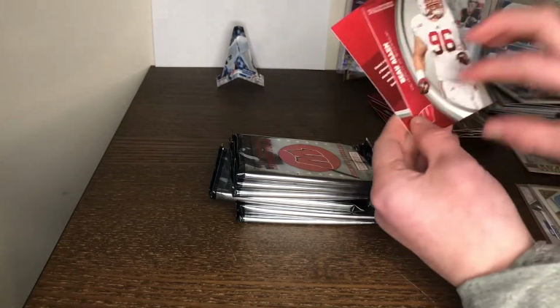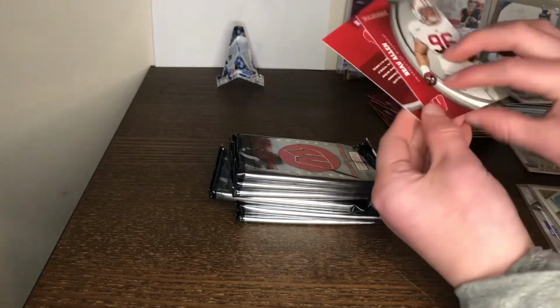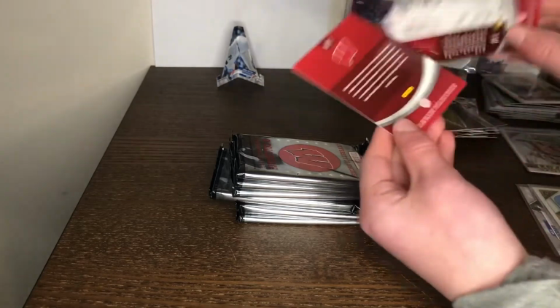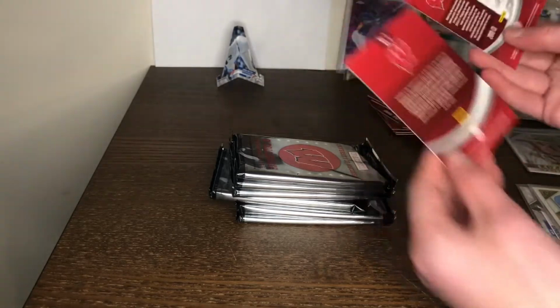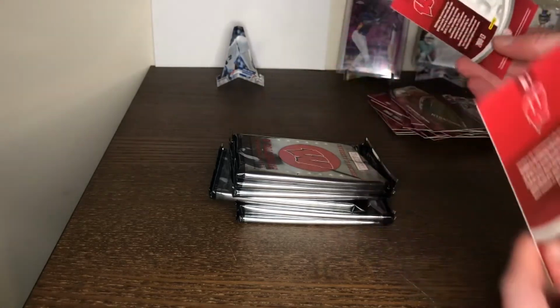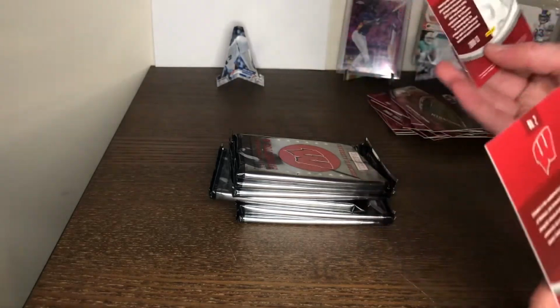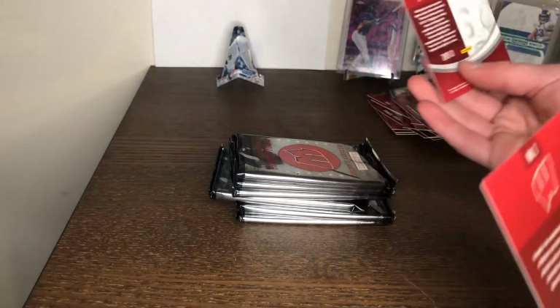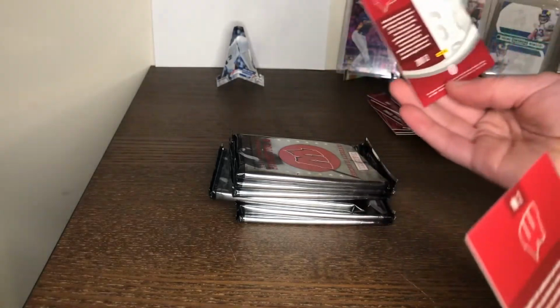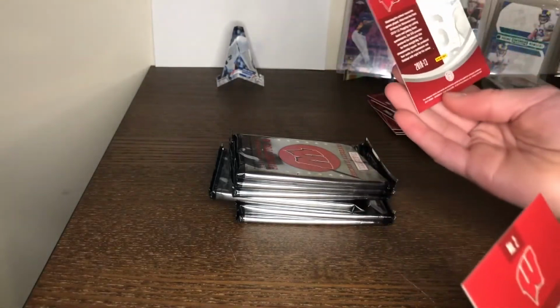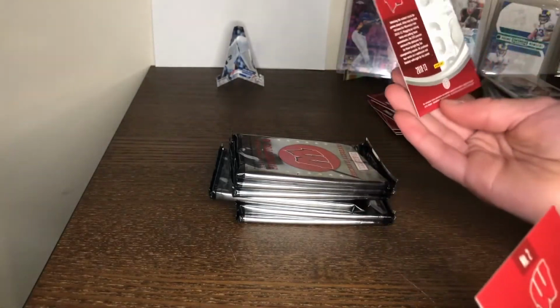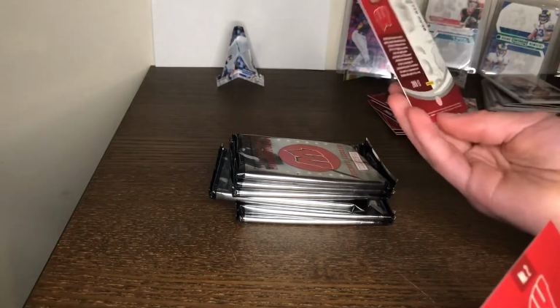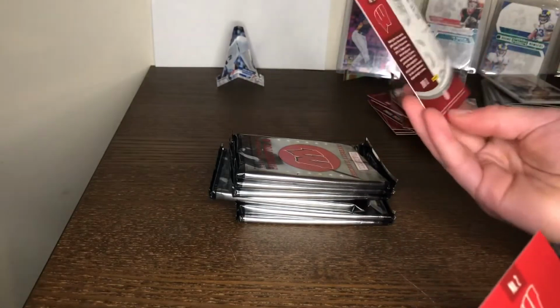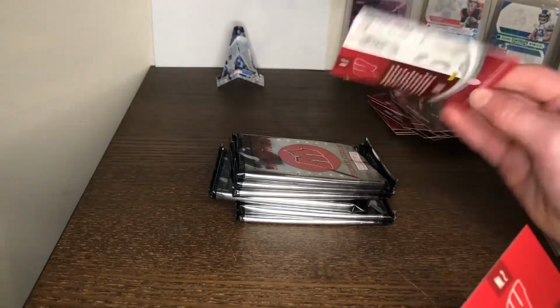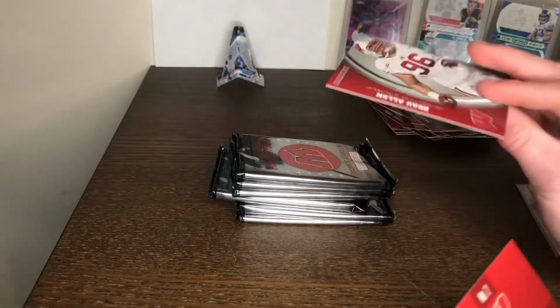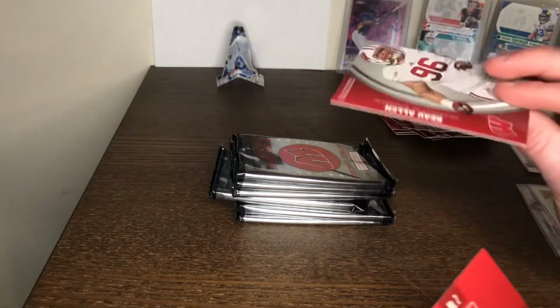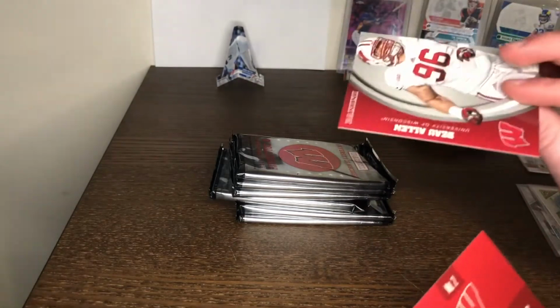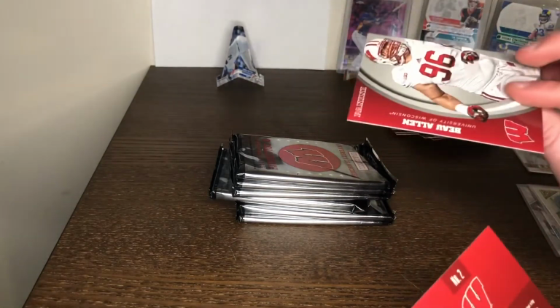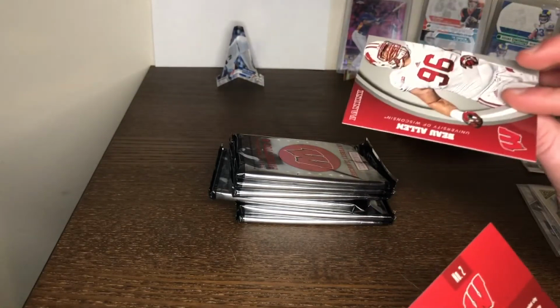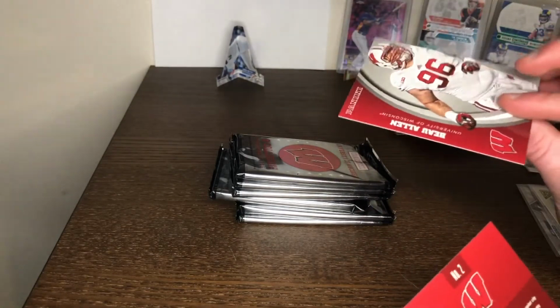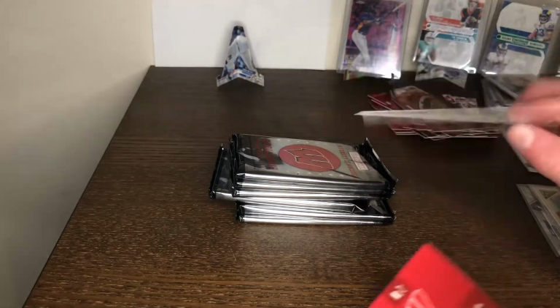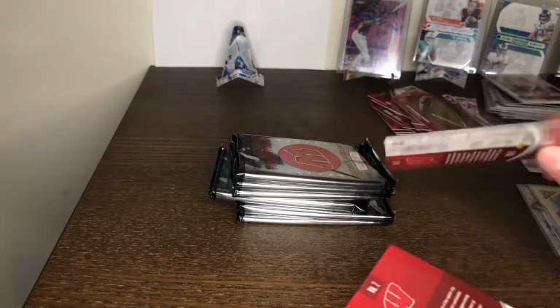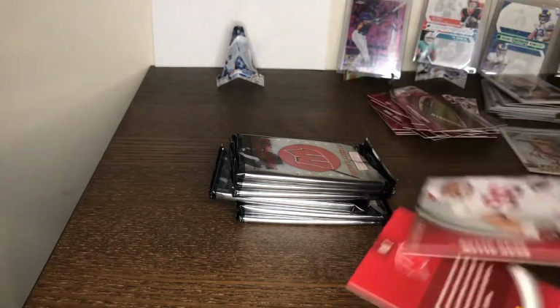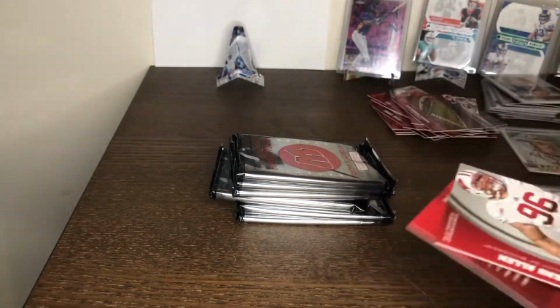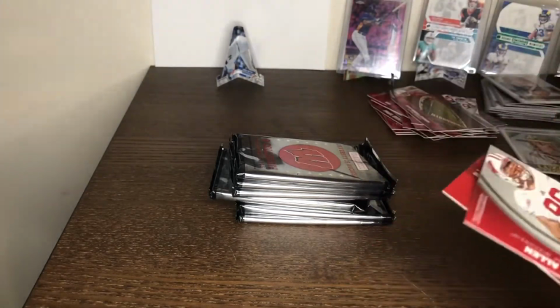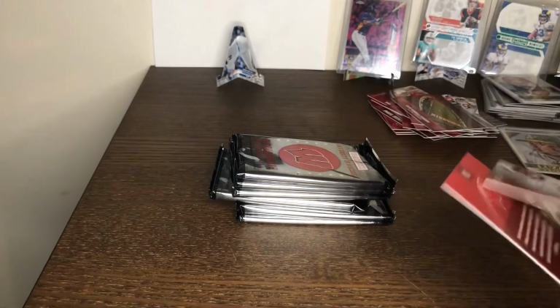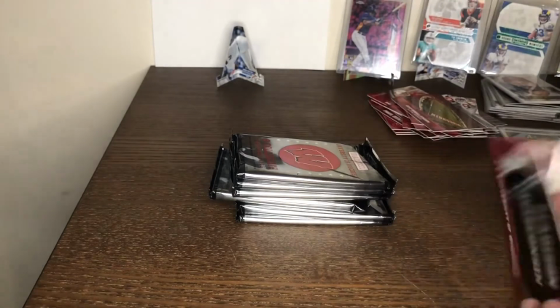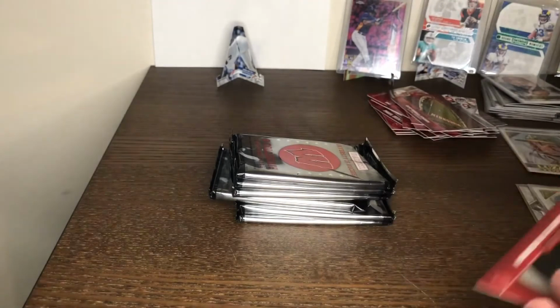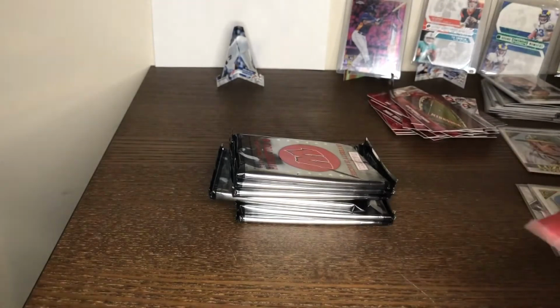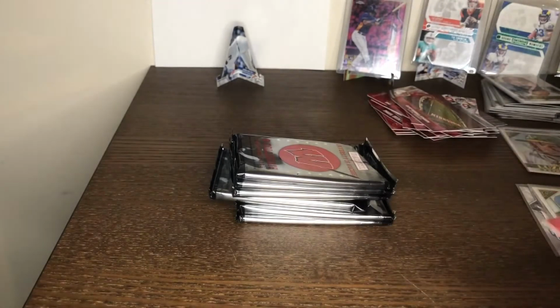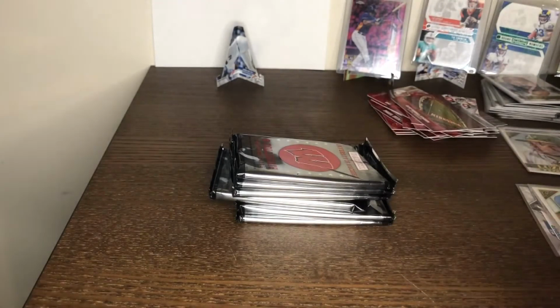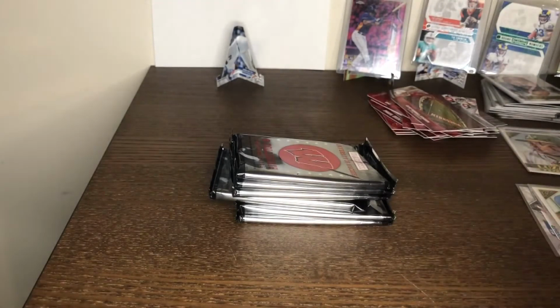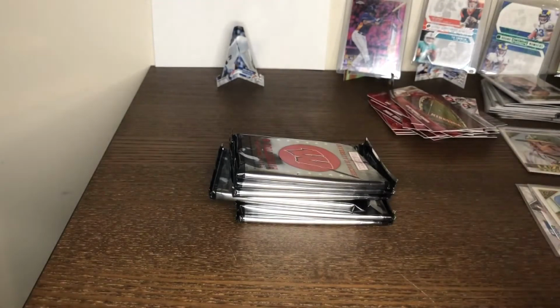This card was backwards — I thought it was going to be our auto, but there's no guaranteed auto in here. There is a guaranteed hit though.